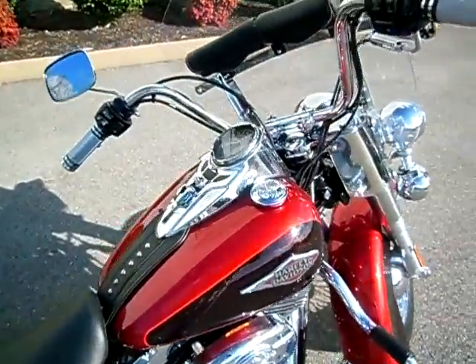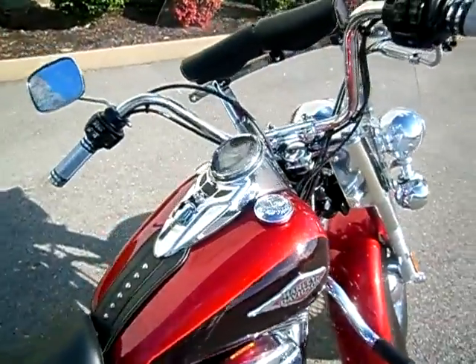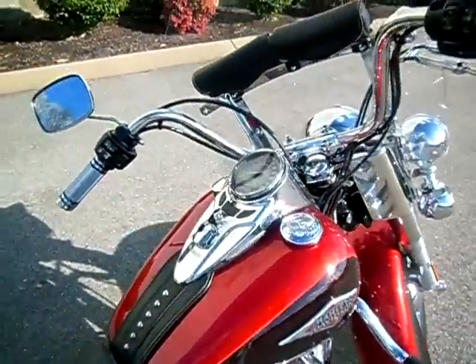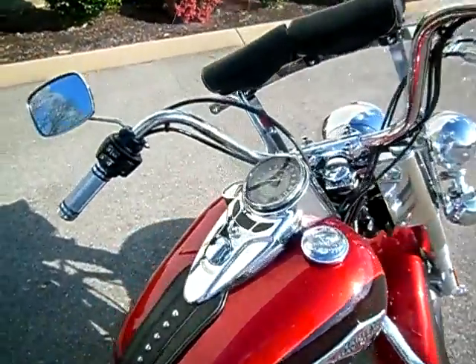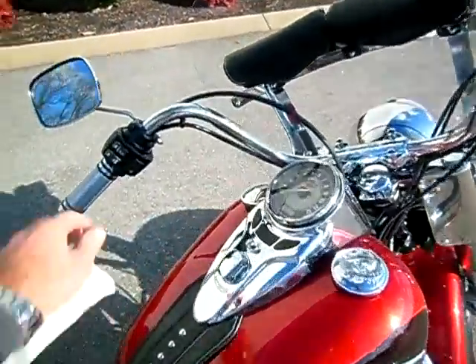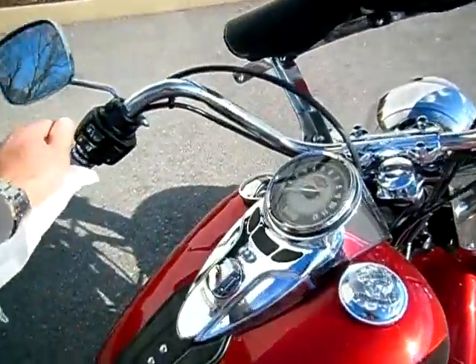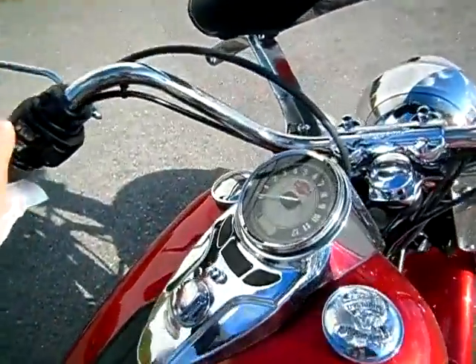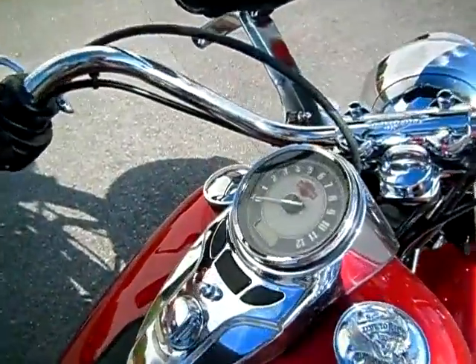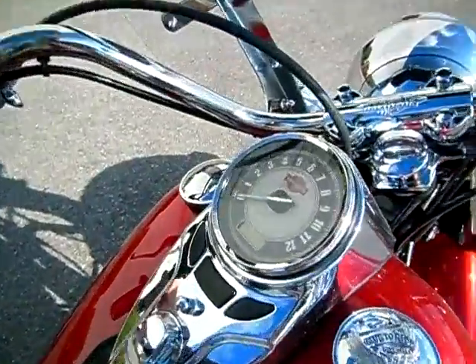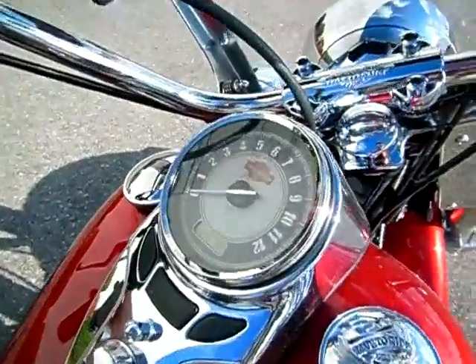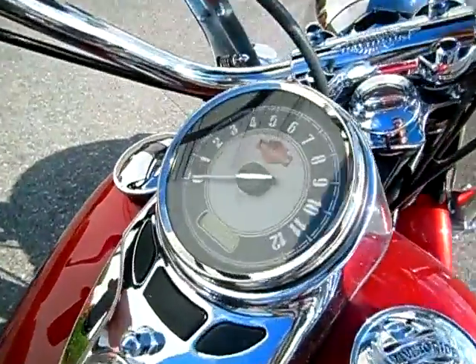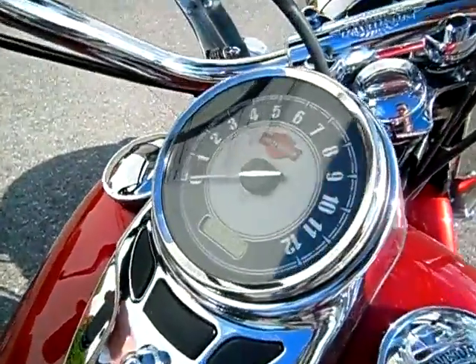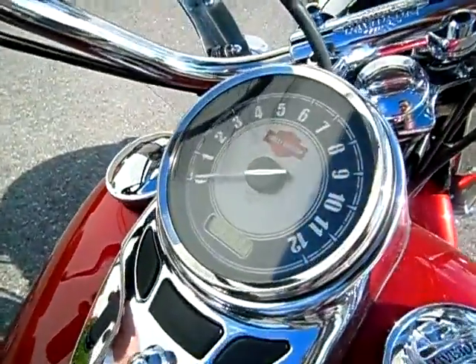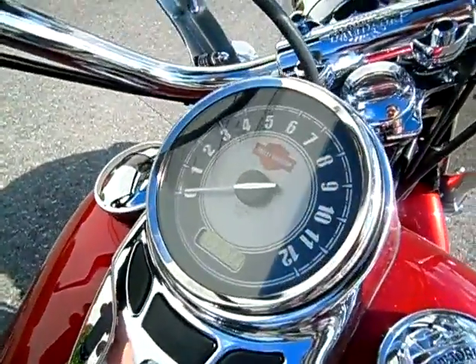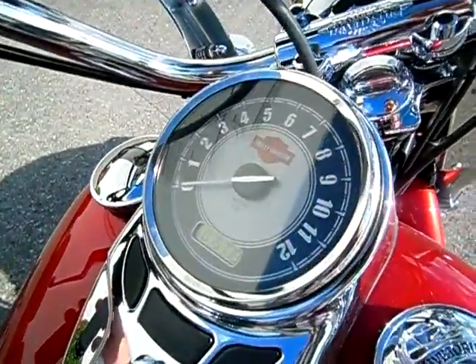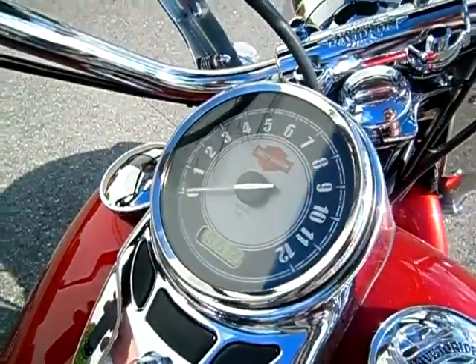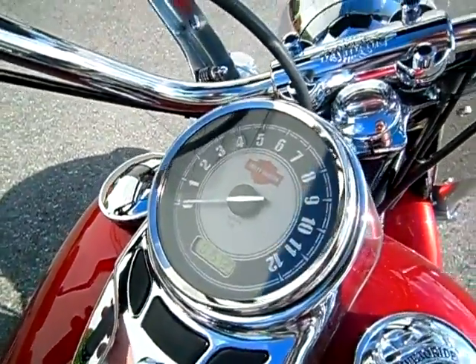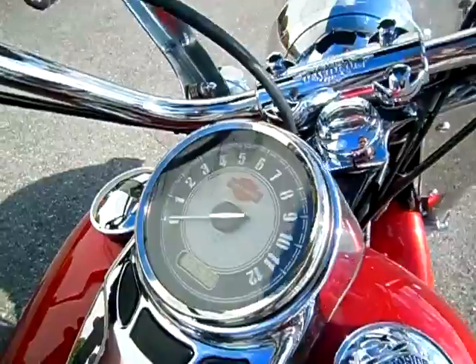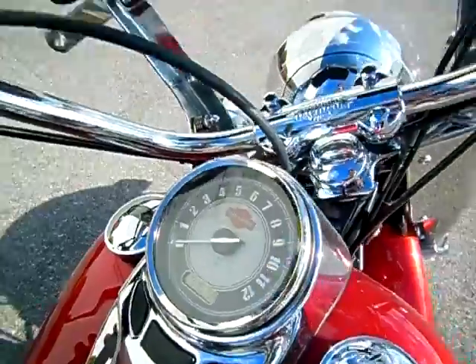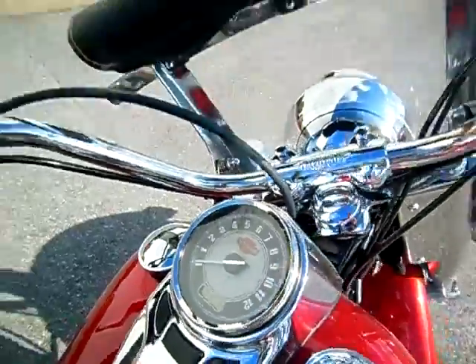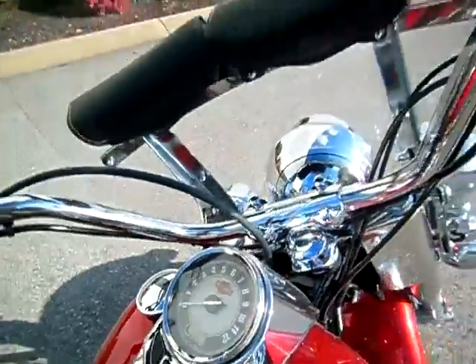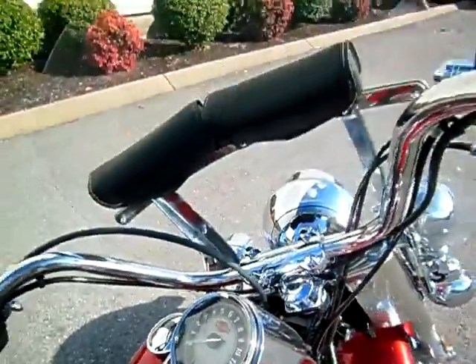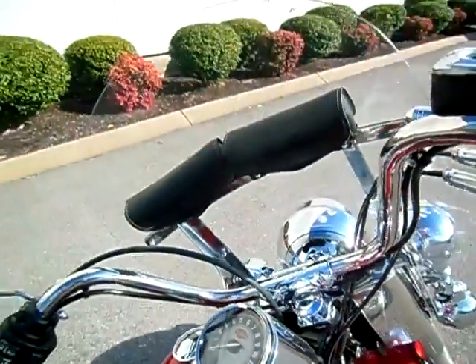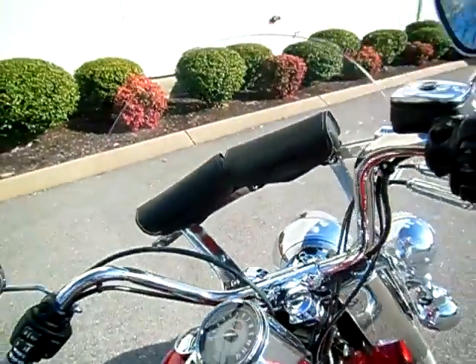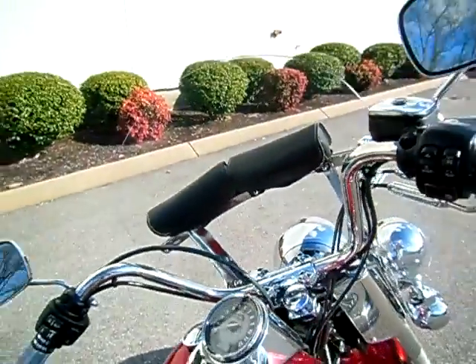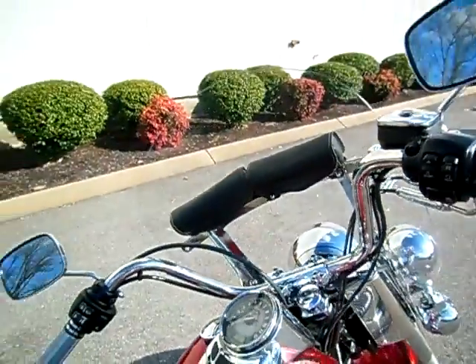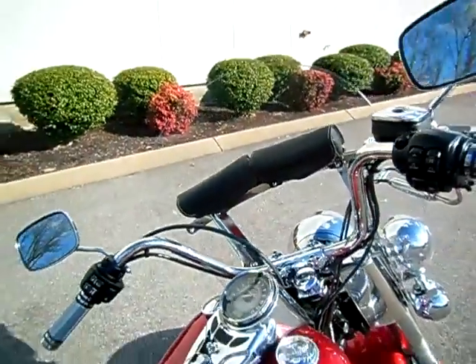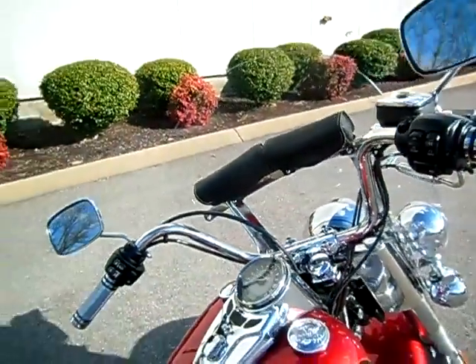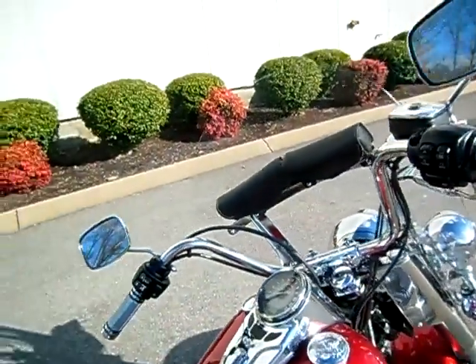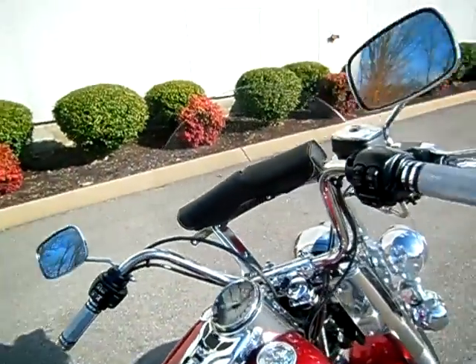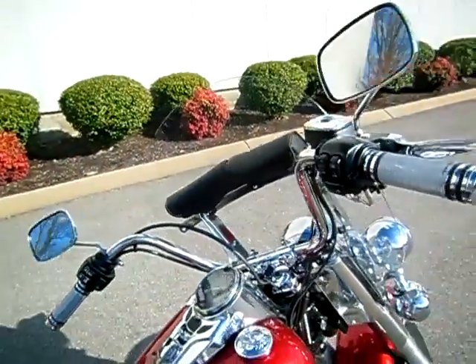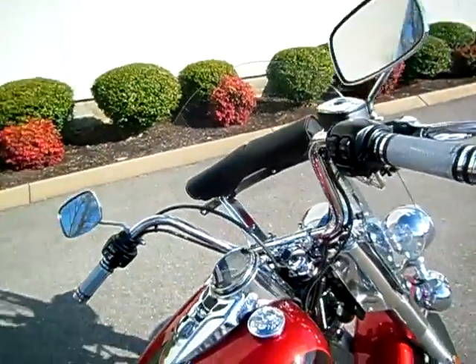The motorcycle only has 15,739 miles on it. It's in excellent shape with a lot of really nice upgrades.